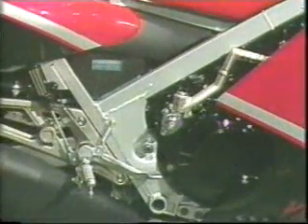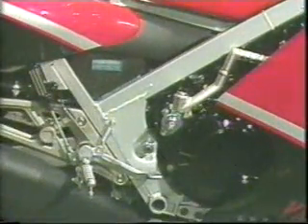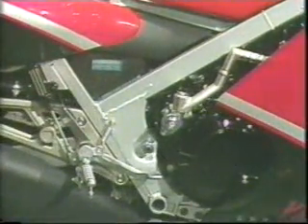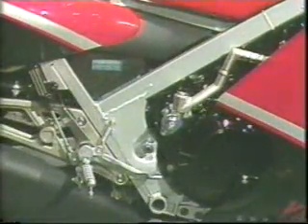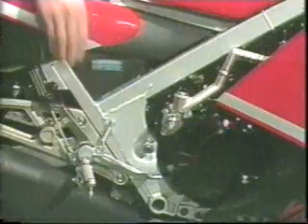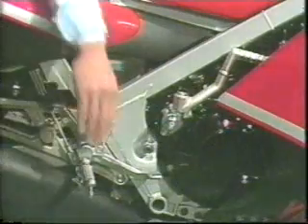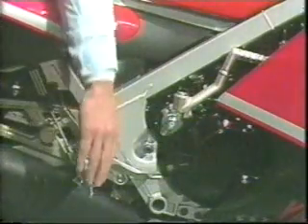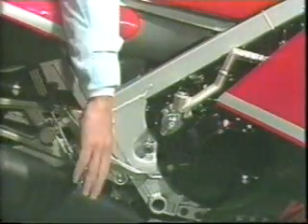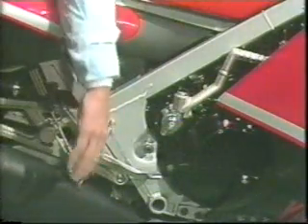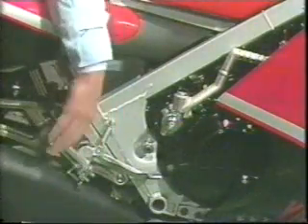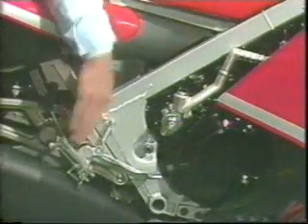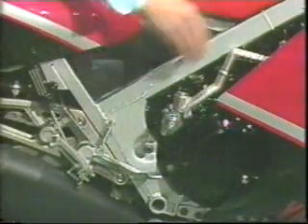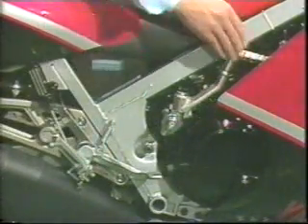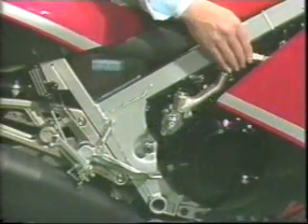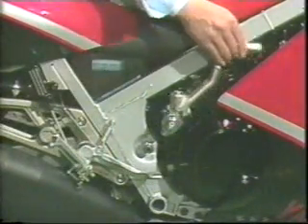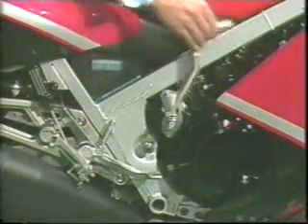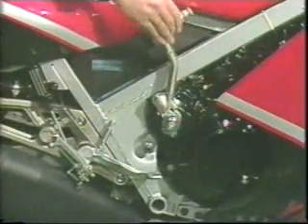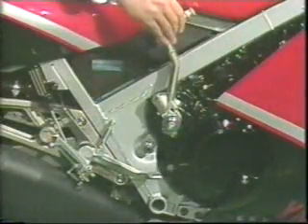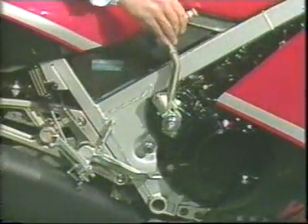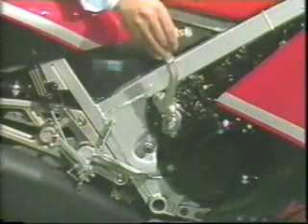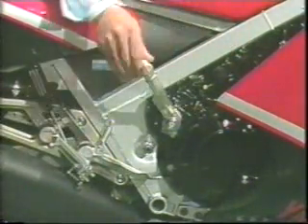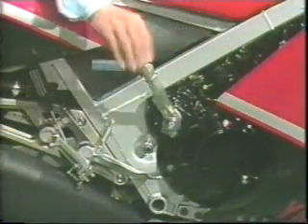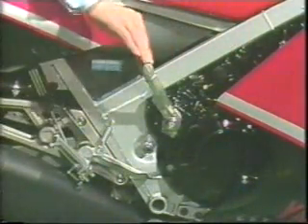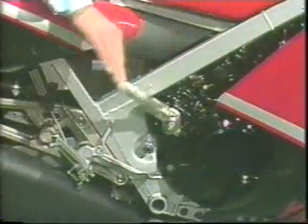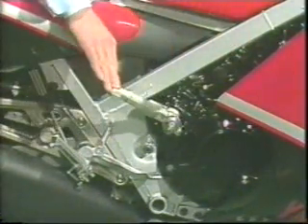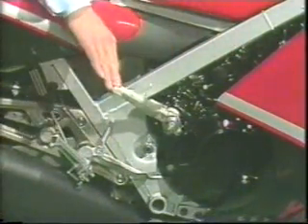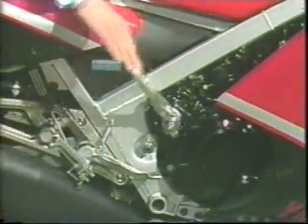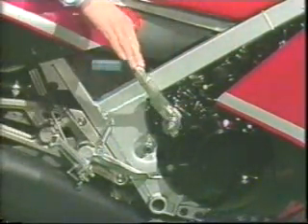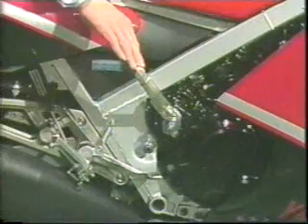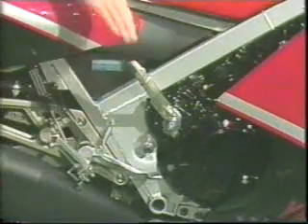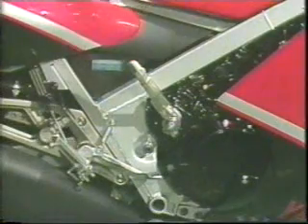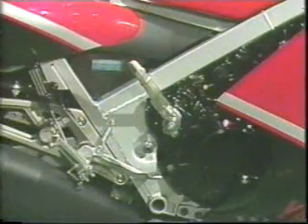Even the kick crank is different on the RD 500. First you pull it towards you, turn the crank, and then kick it.